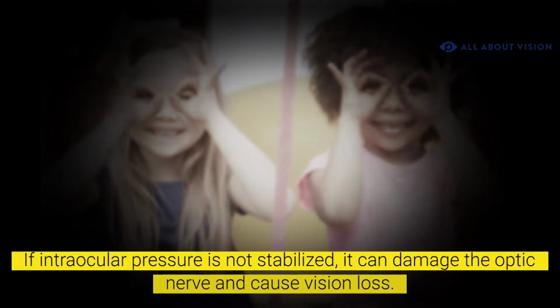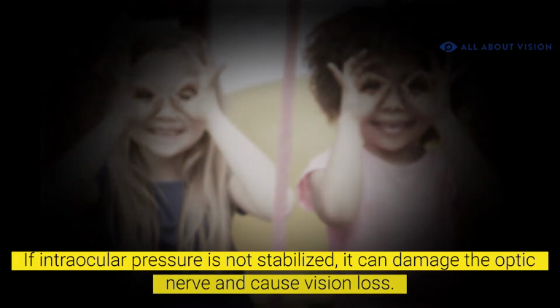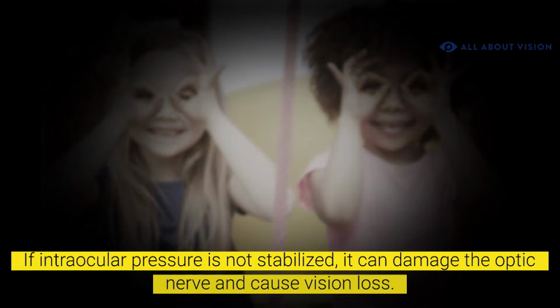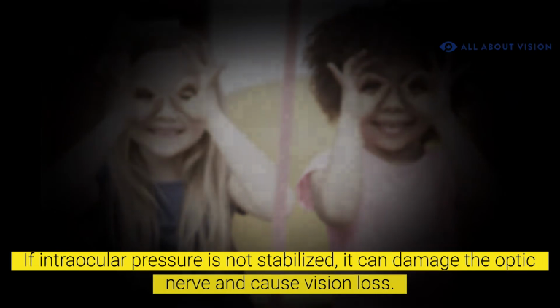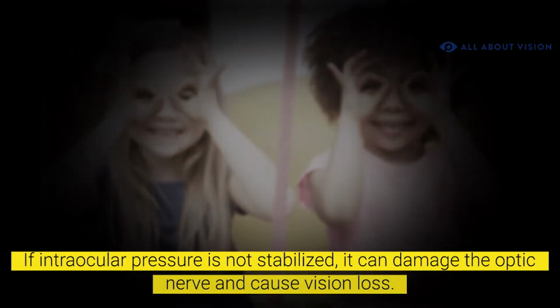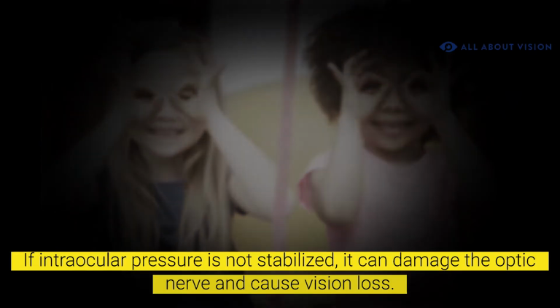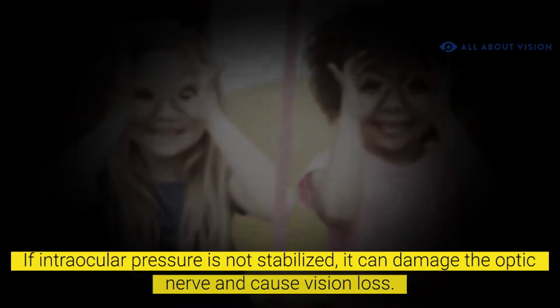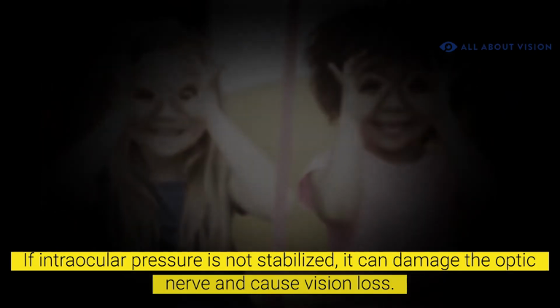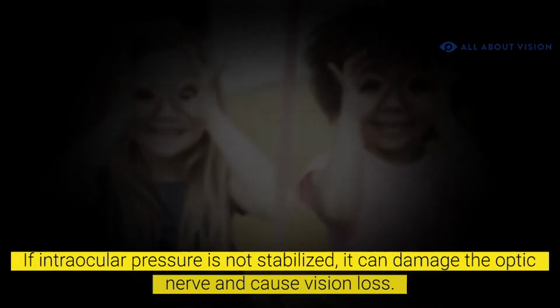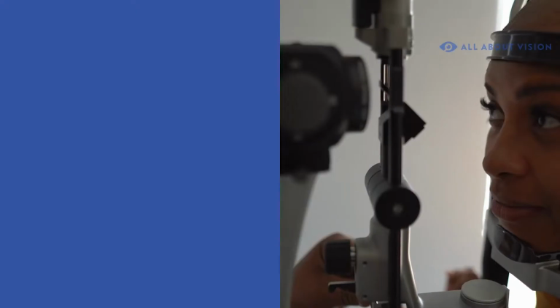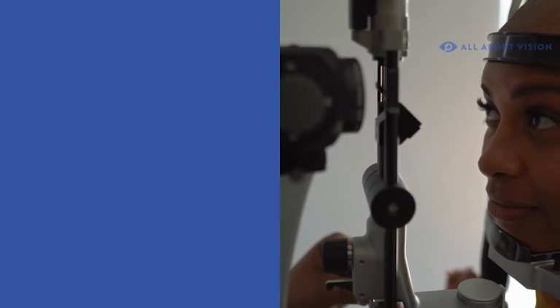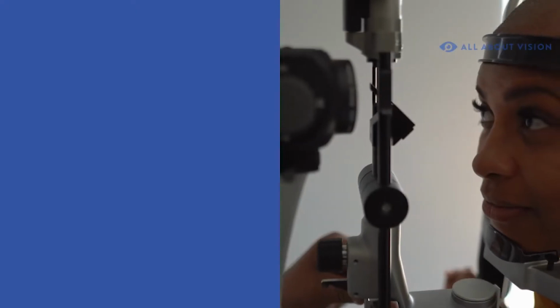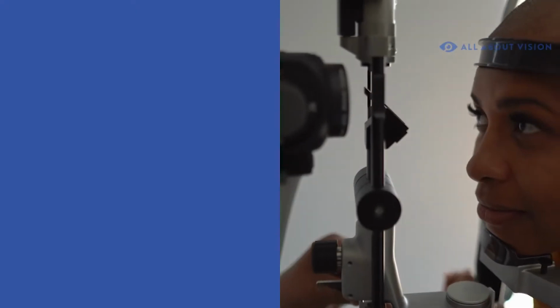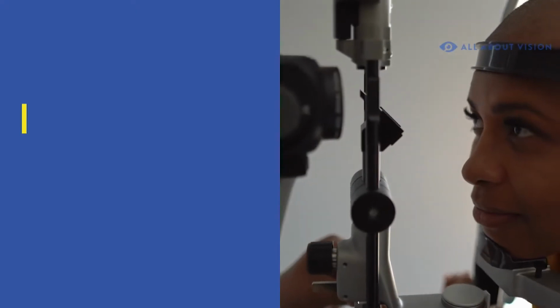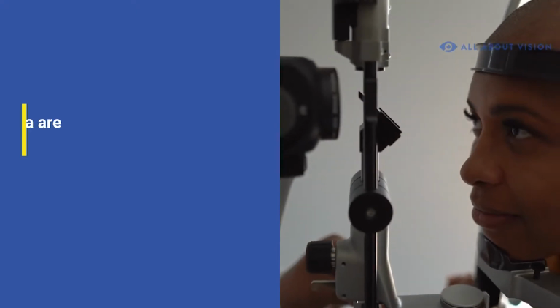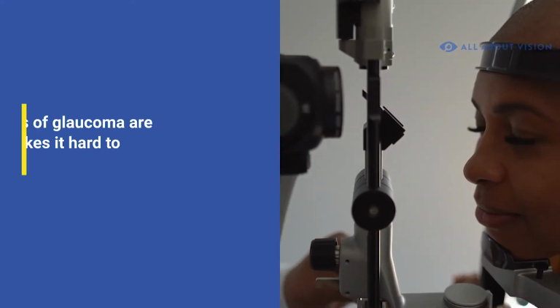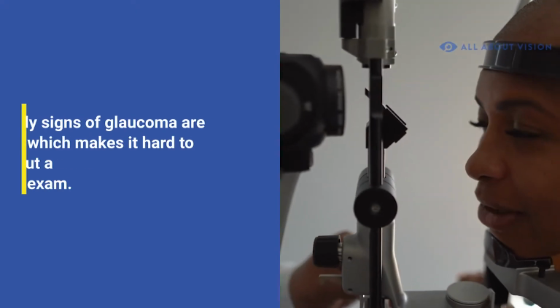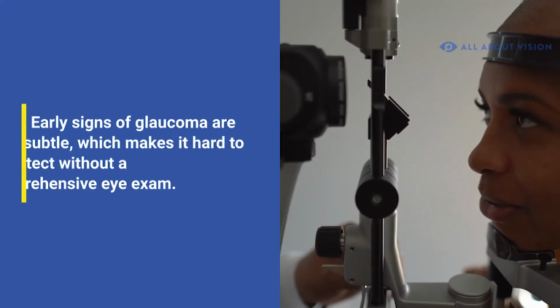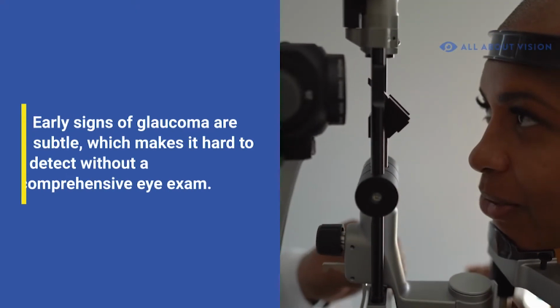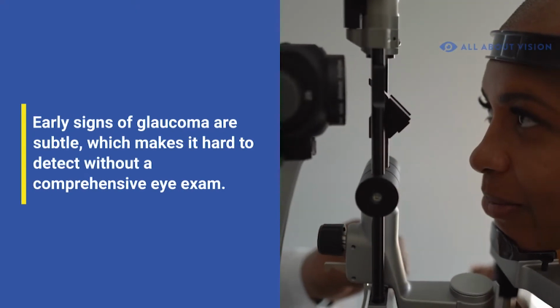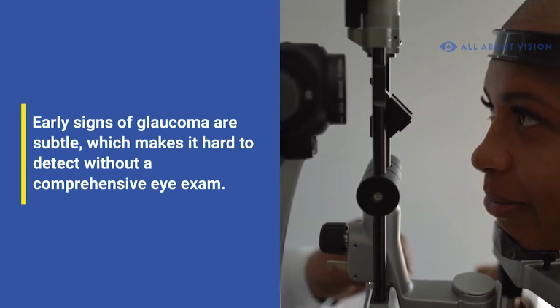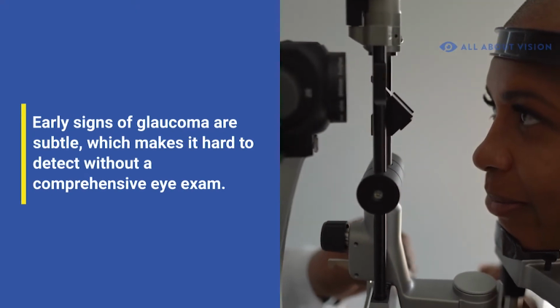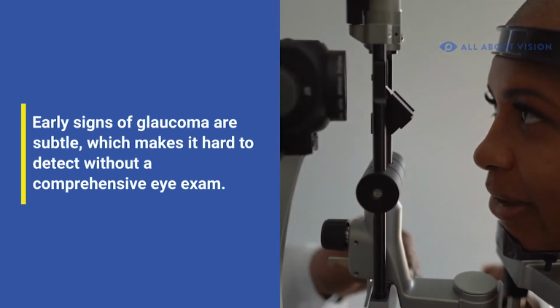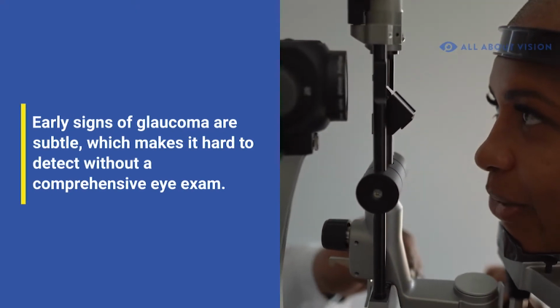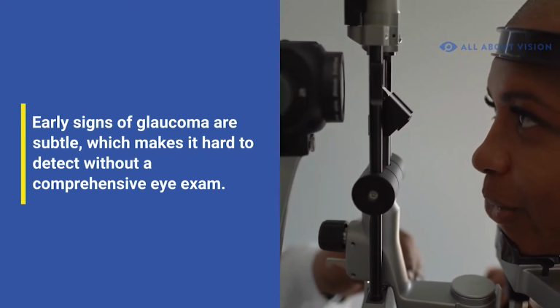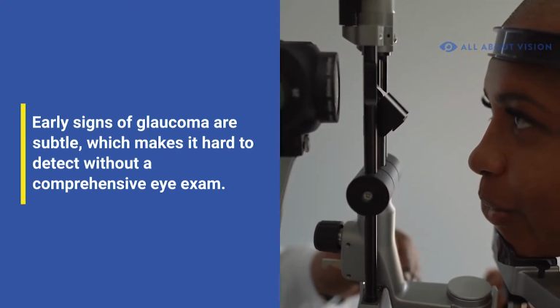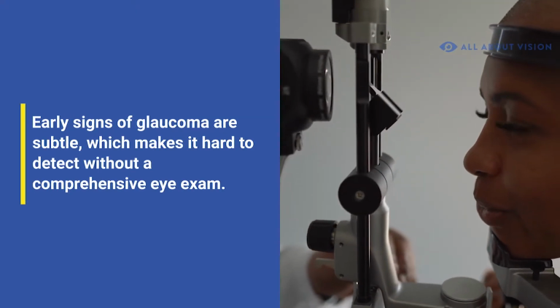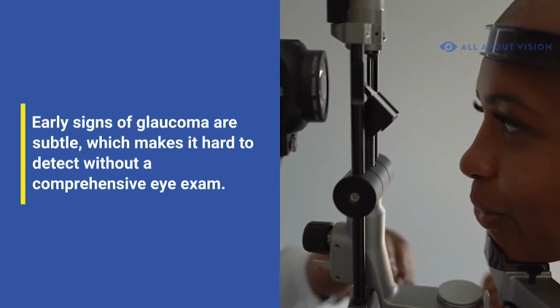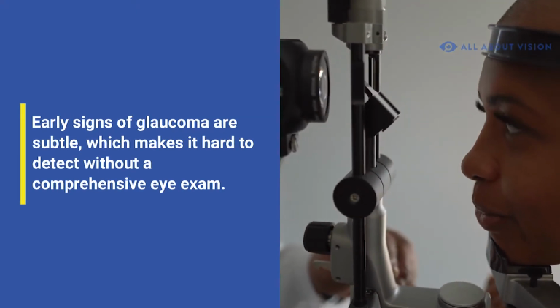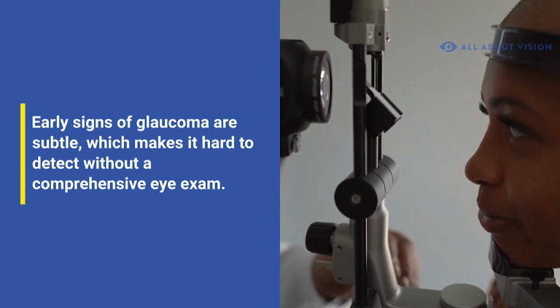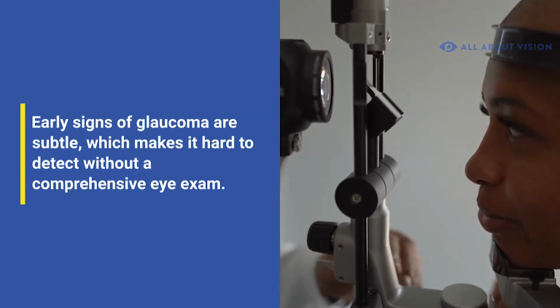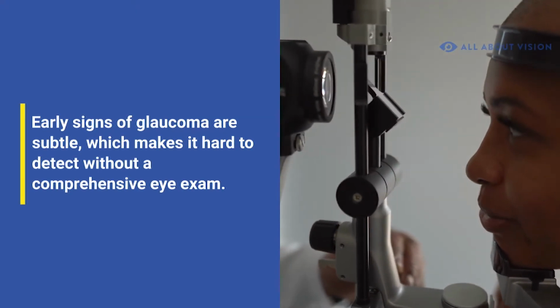Early signs of glaucoma are subtle, which makes it hard to detect without a comprehensive eye exam.